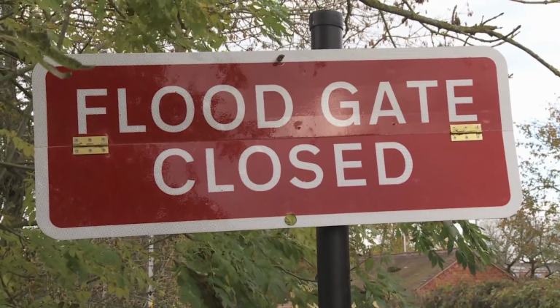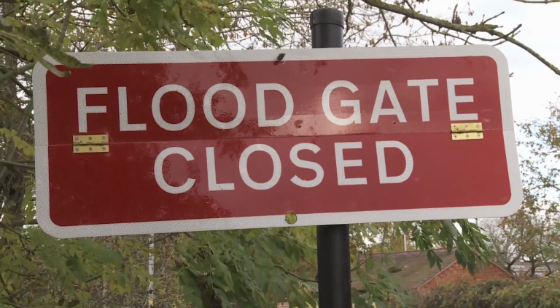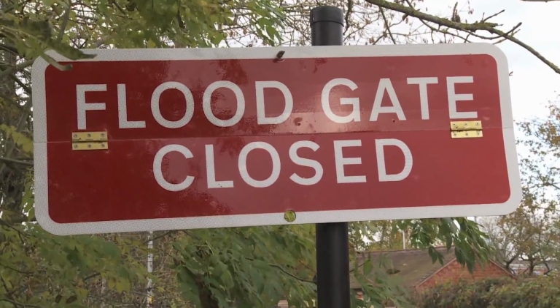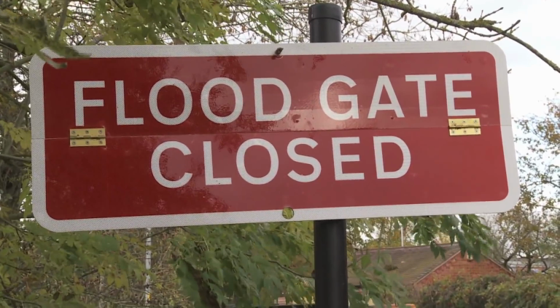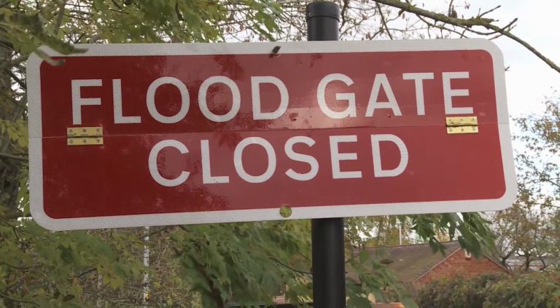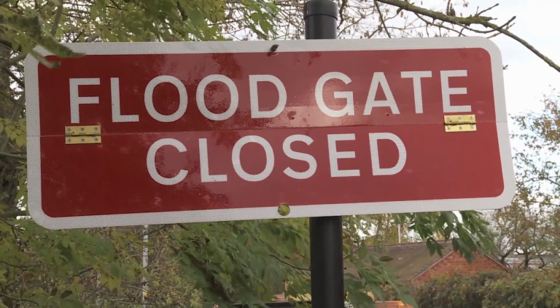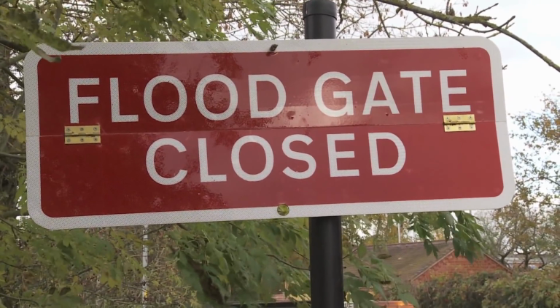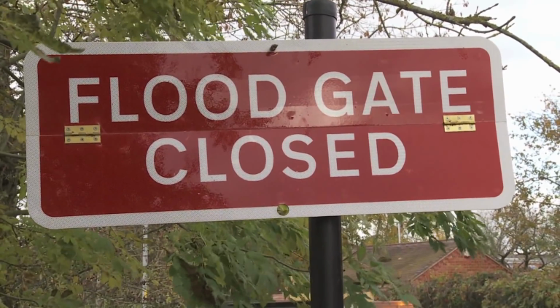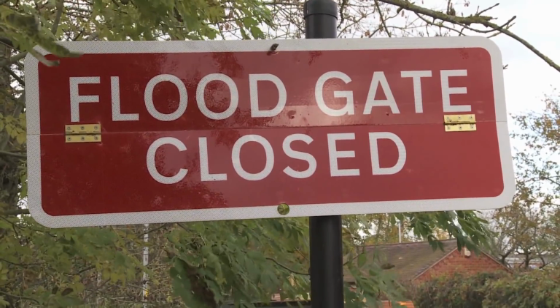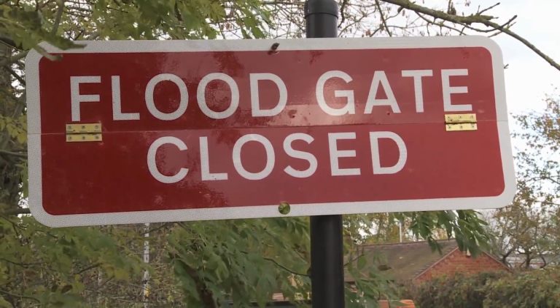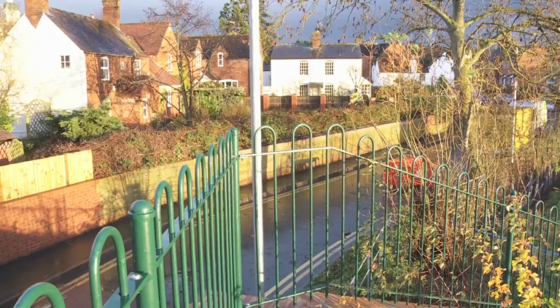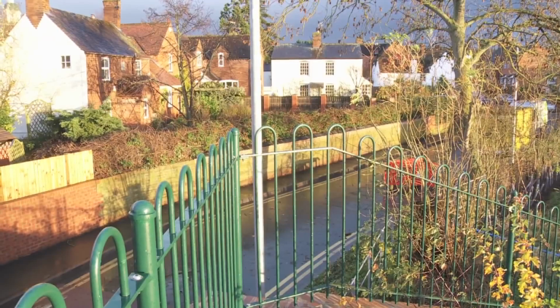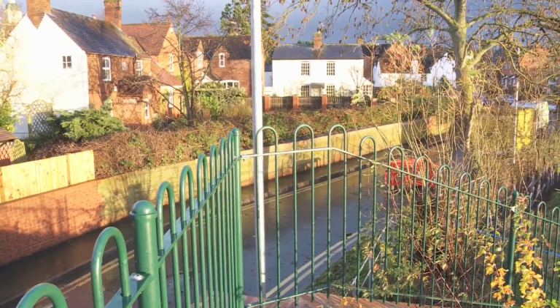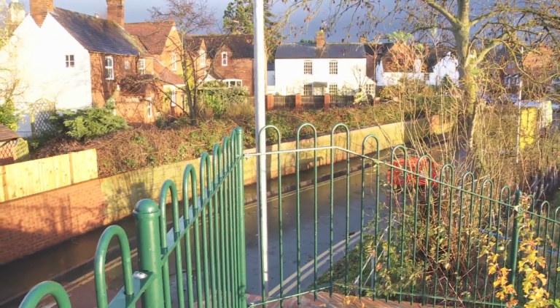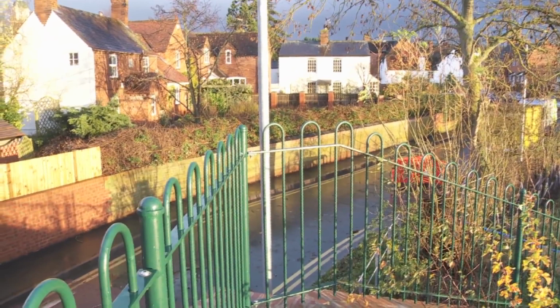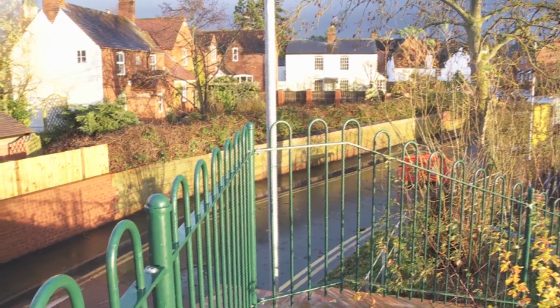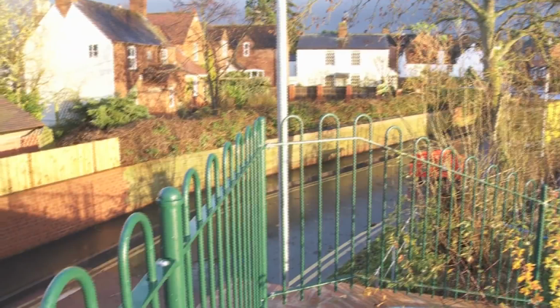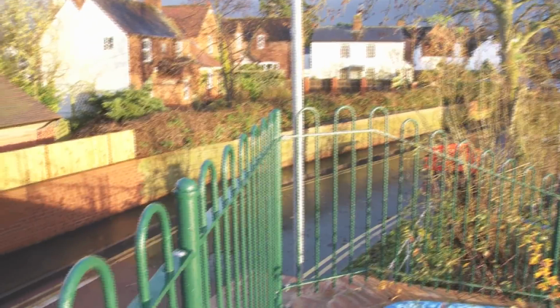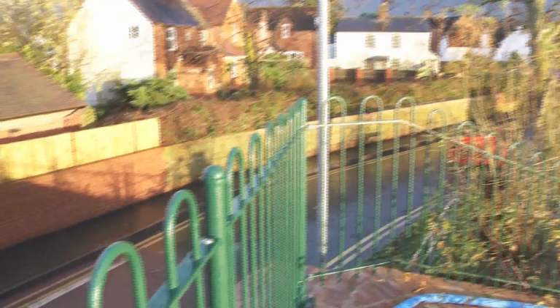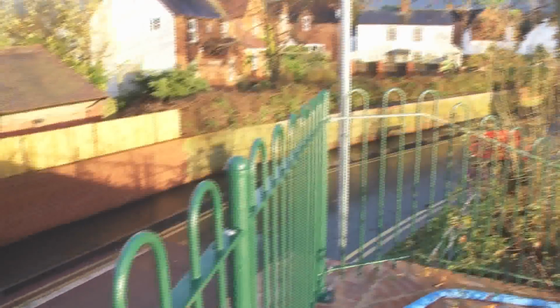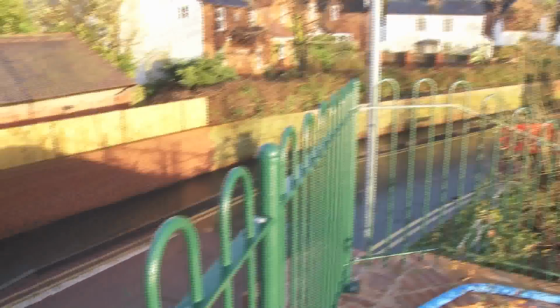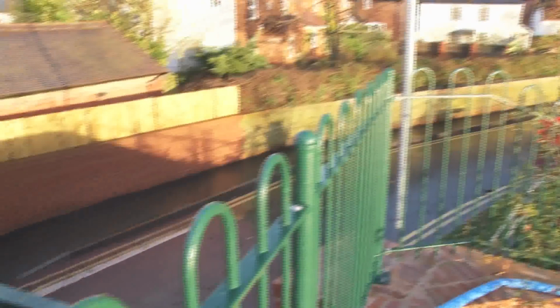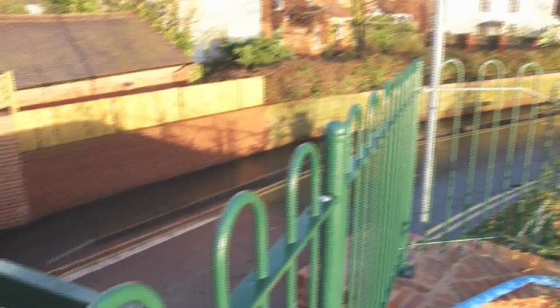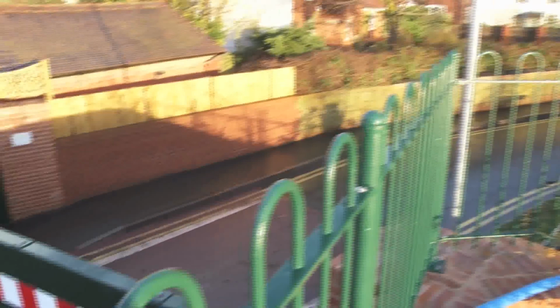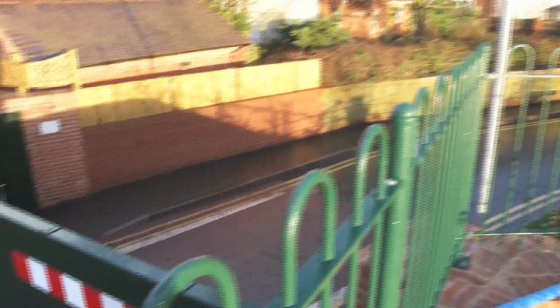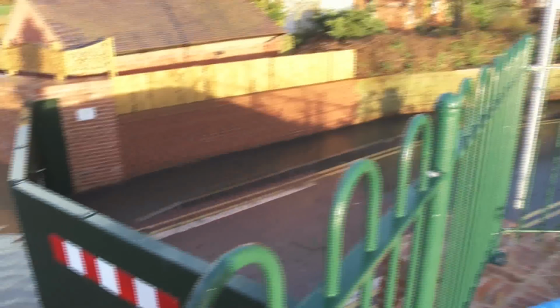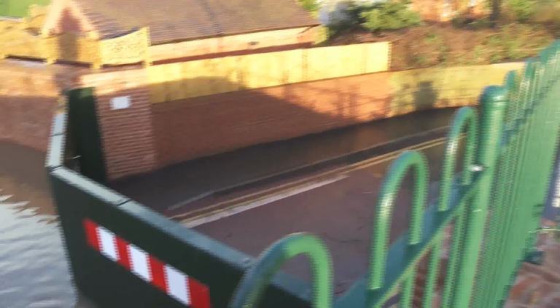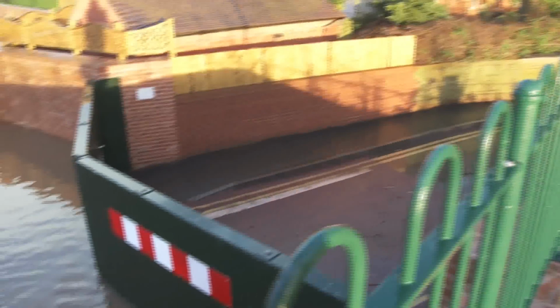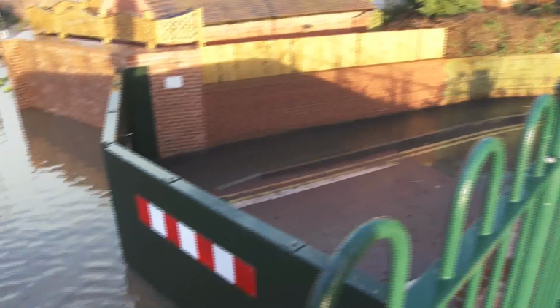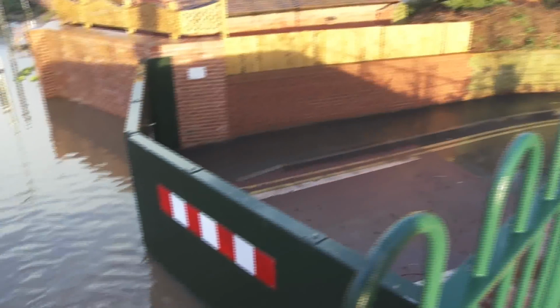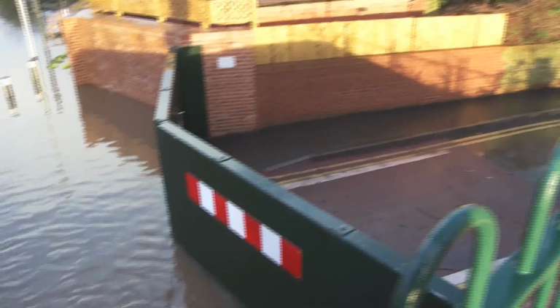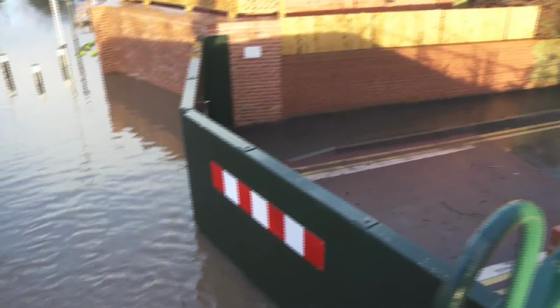A few weeks later, raised river levels demonstrate just how effective the defences are.